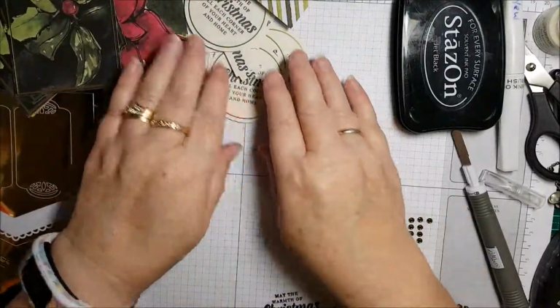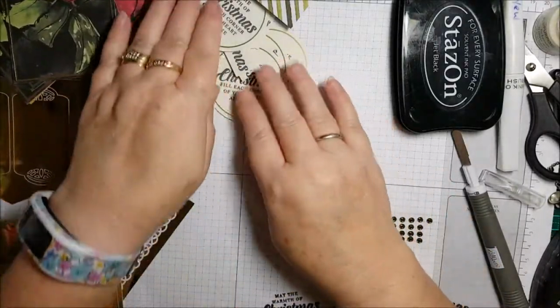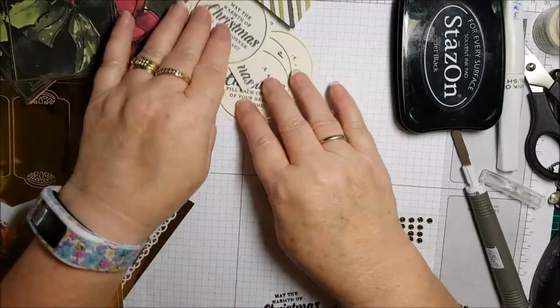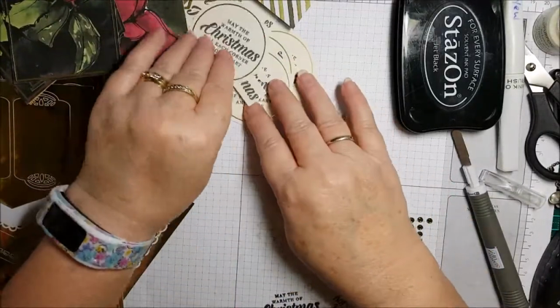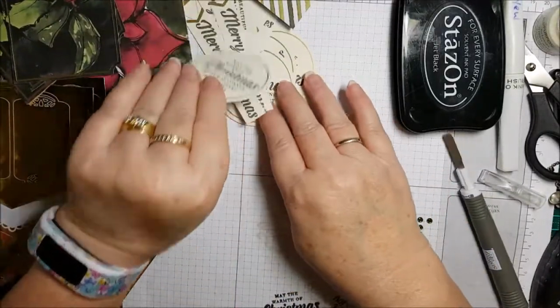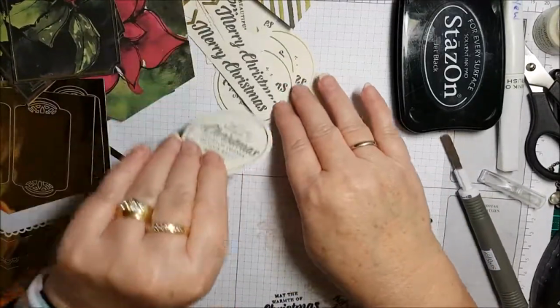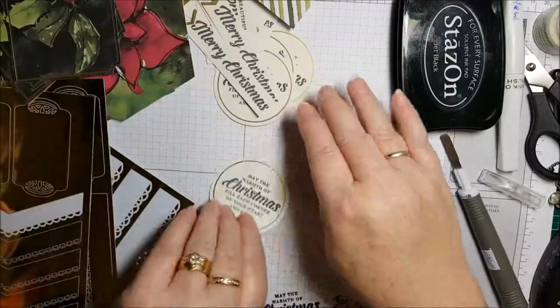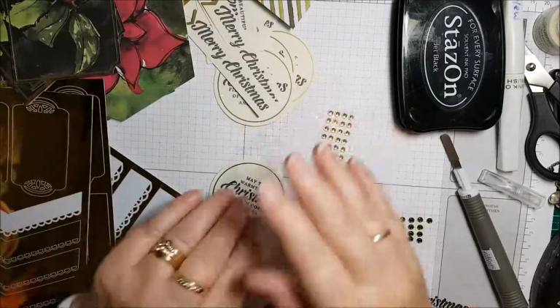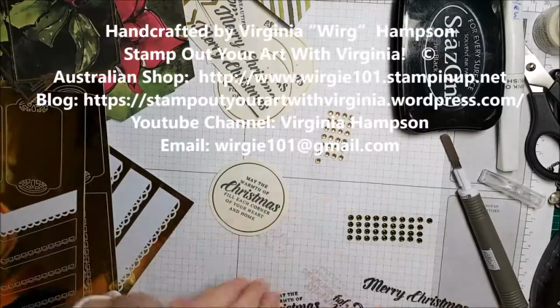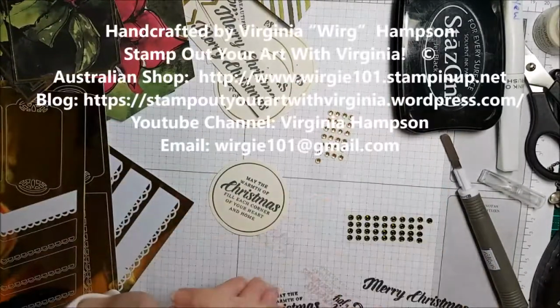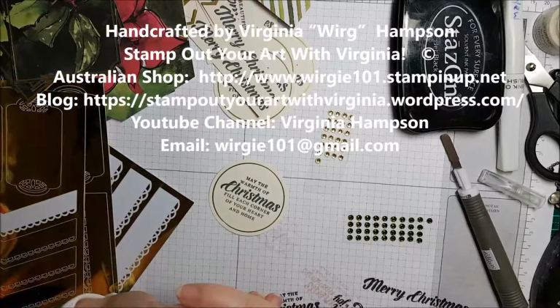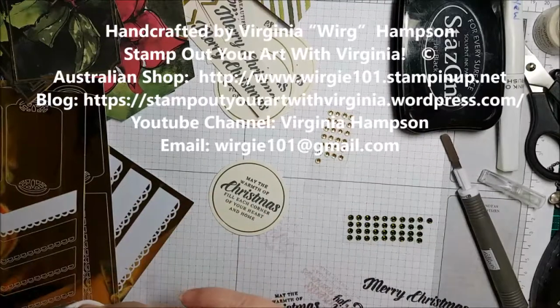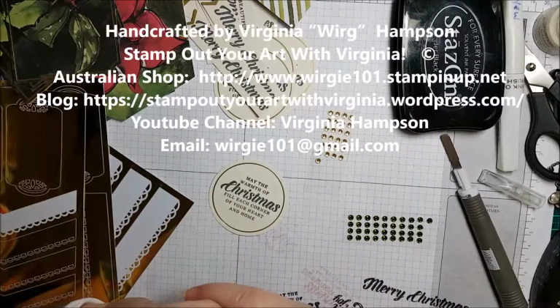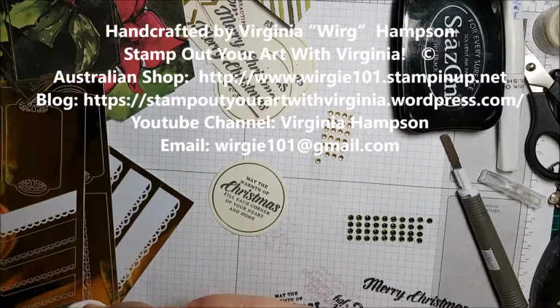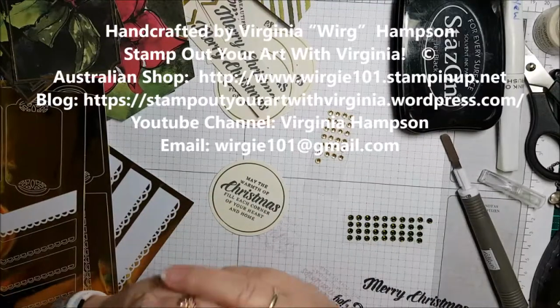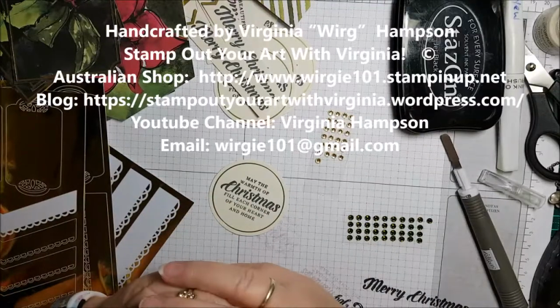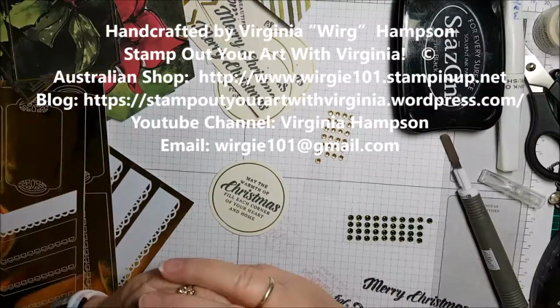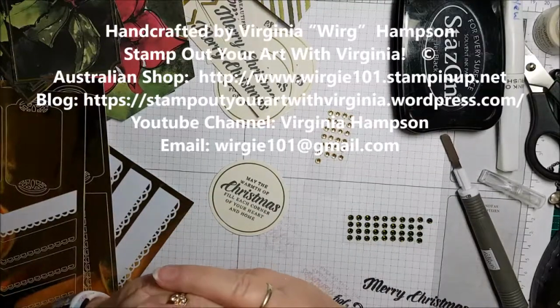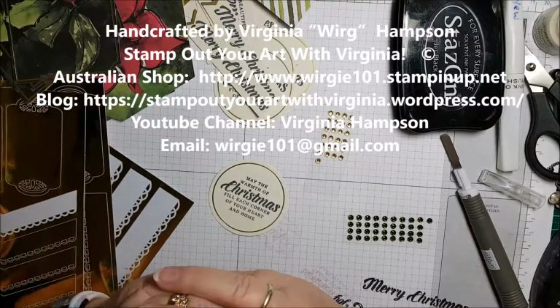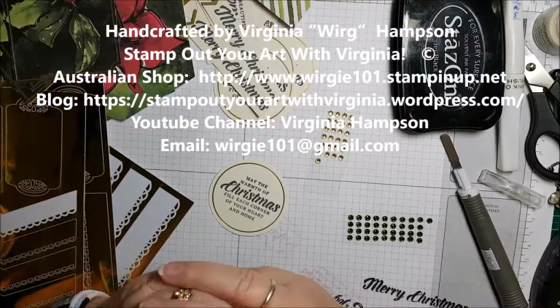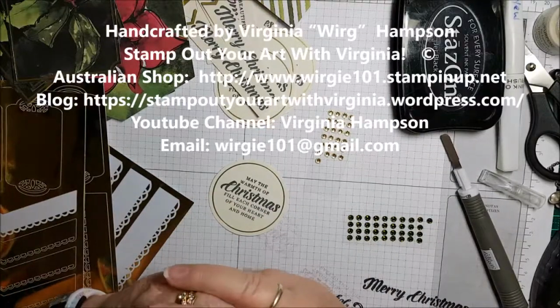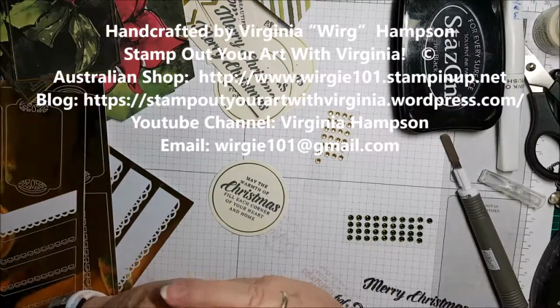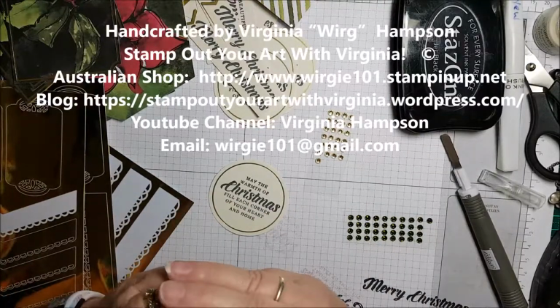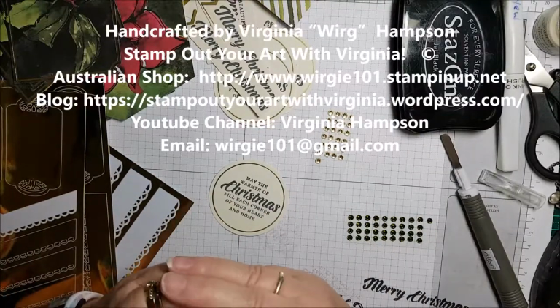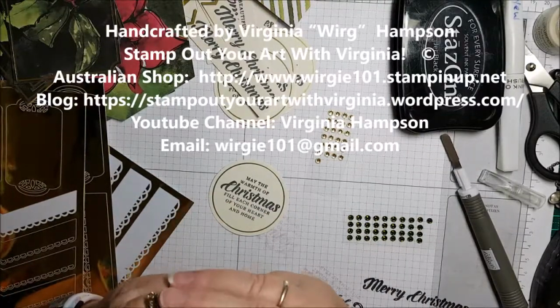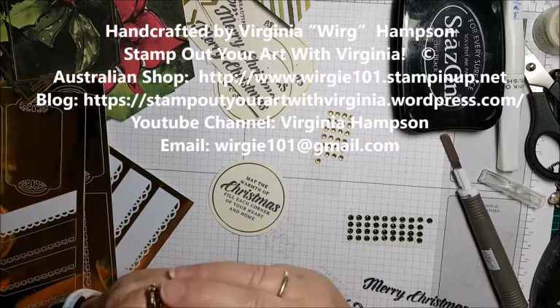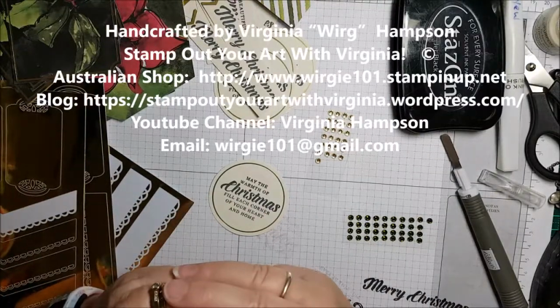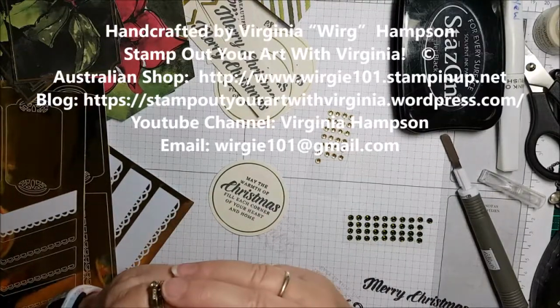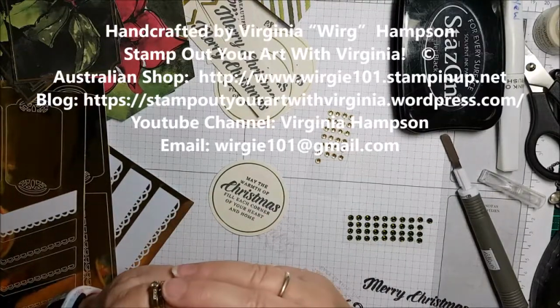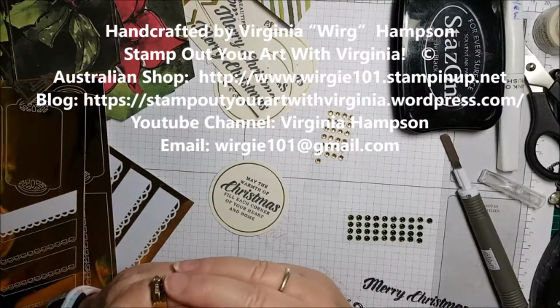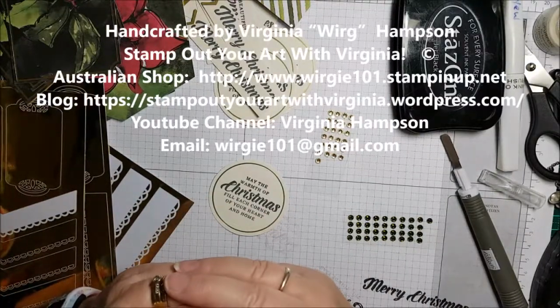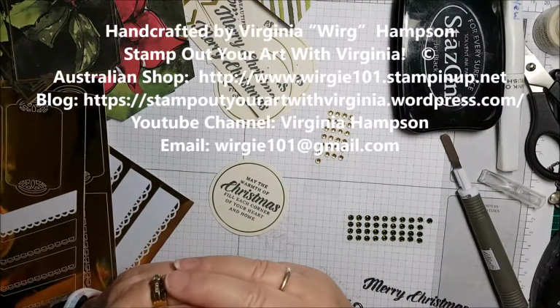So until next time — happy stamping, colouring and creating, from WordG101, Stamp Out Your Art with Virginia. Bye bye!